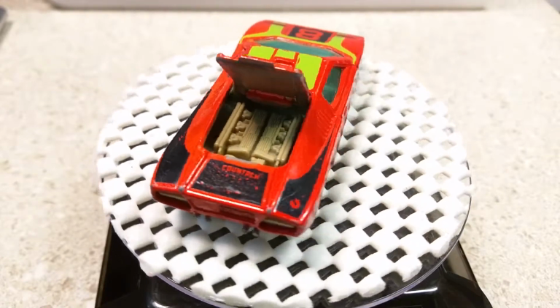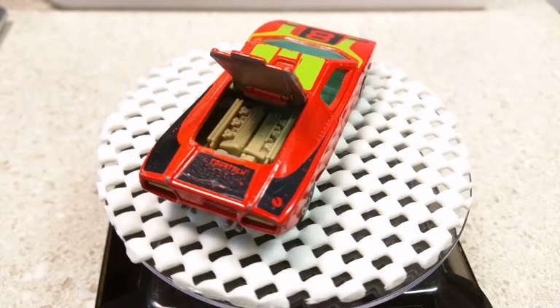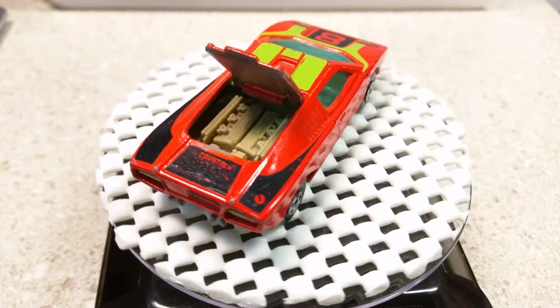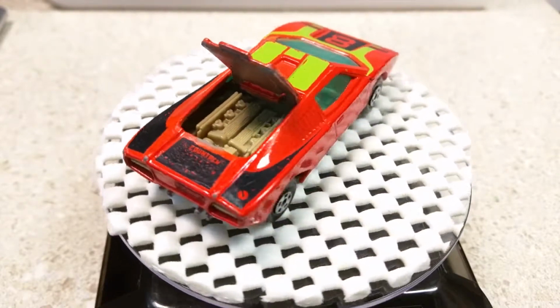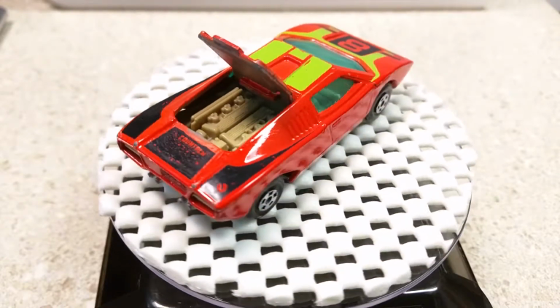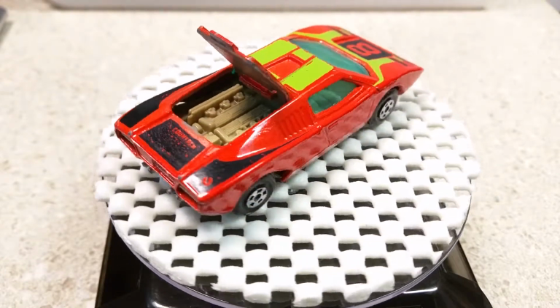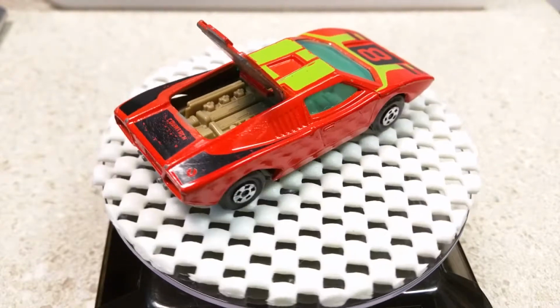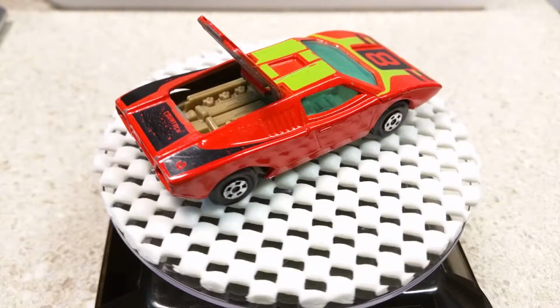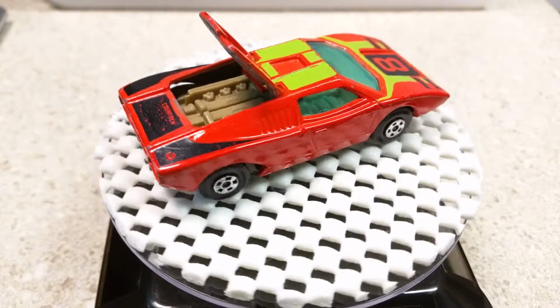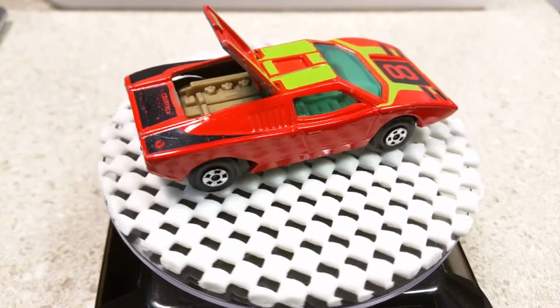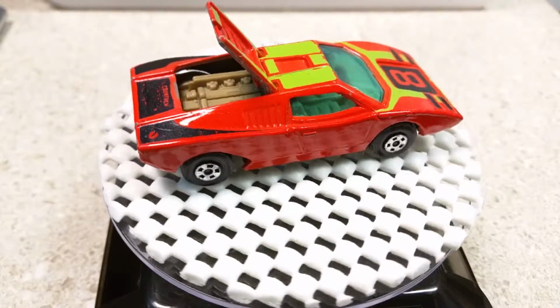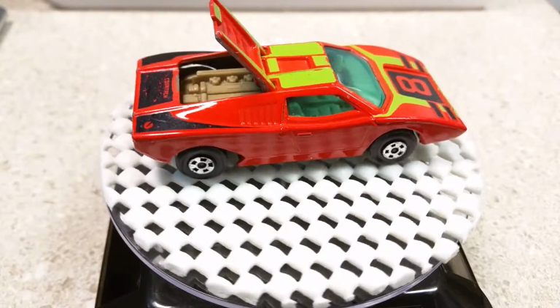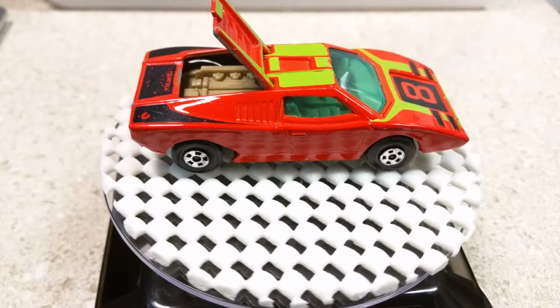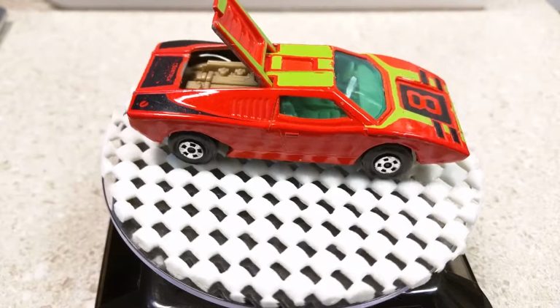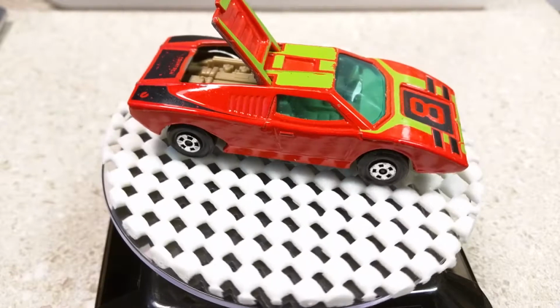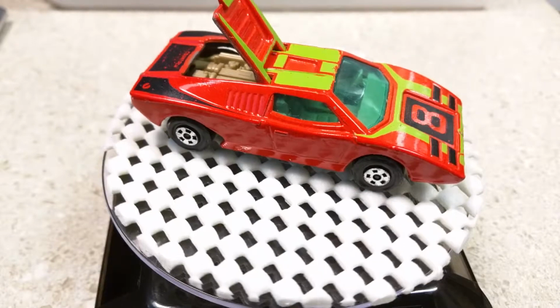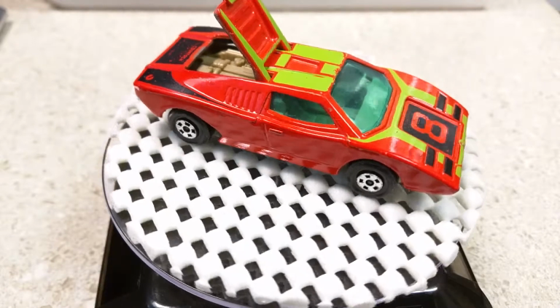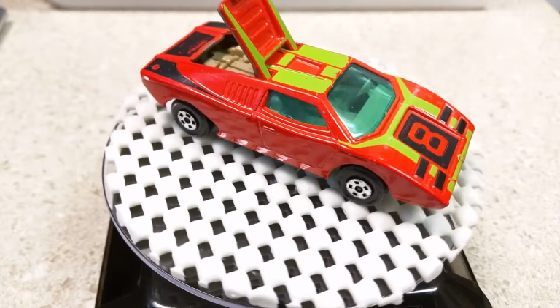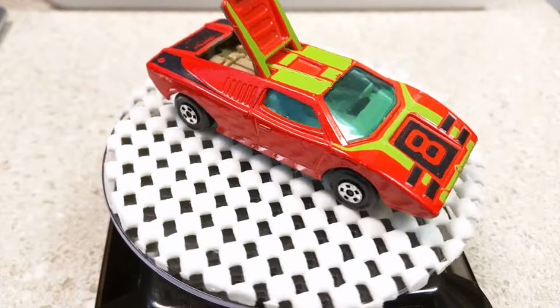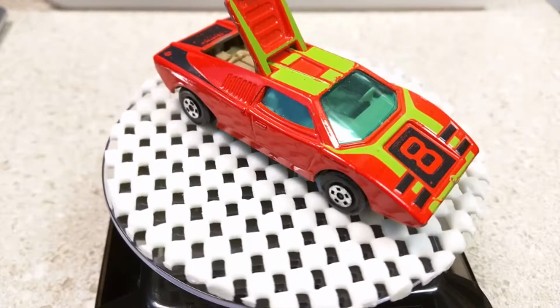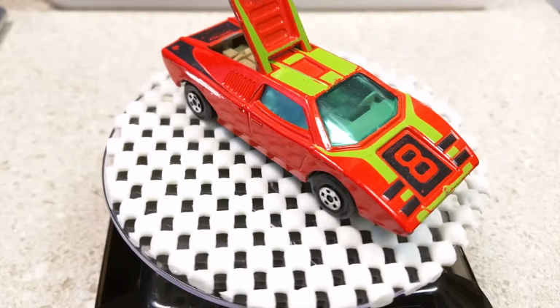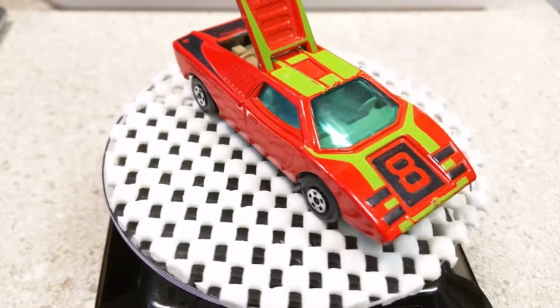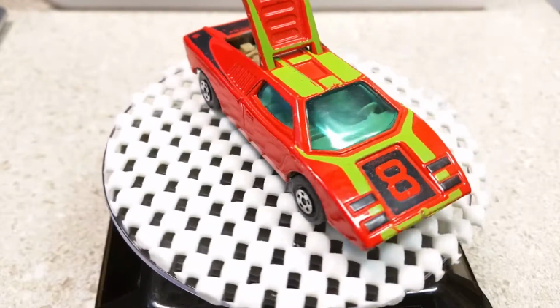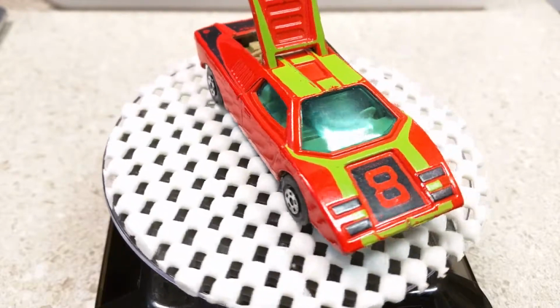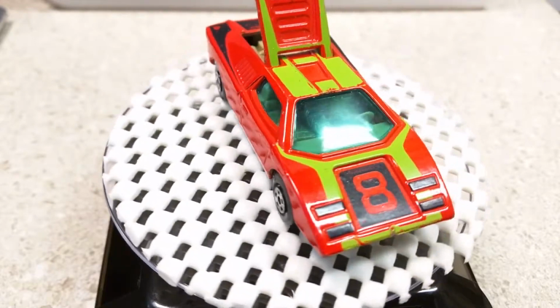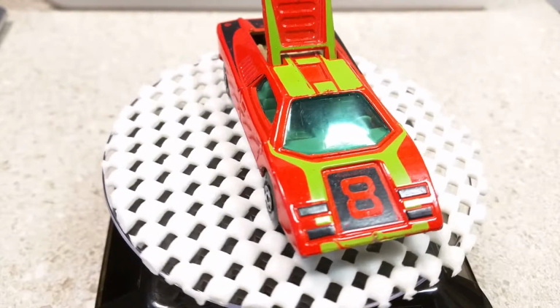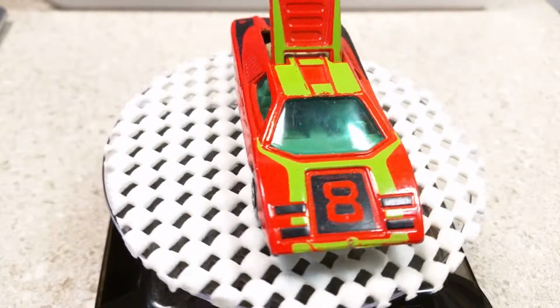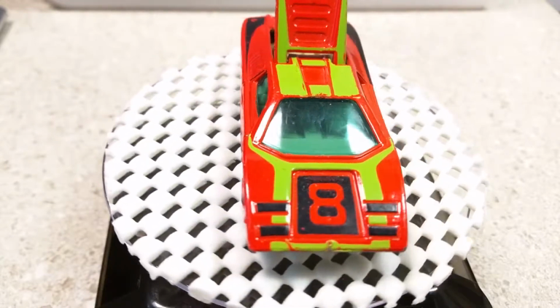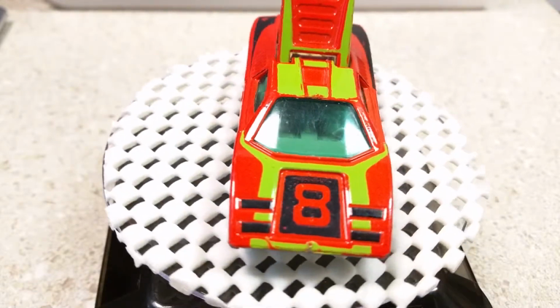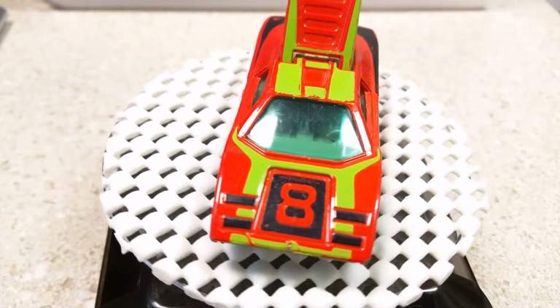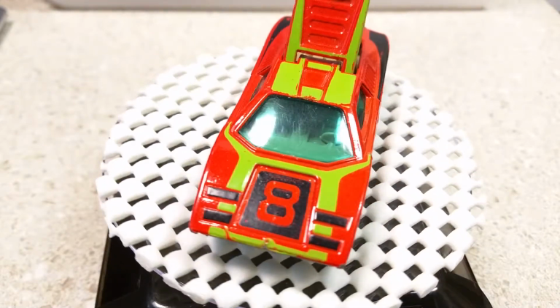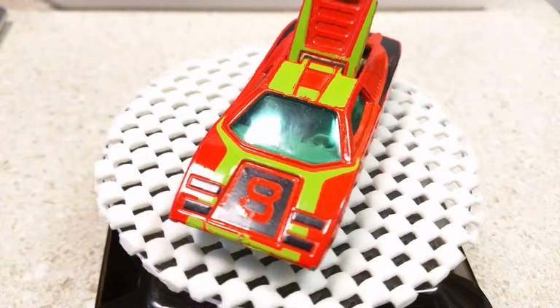This one is red with the number 8 imprinted on the hood. The first version of this vehicle was yellow with the number 3.